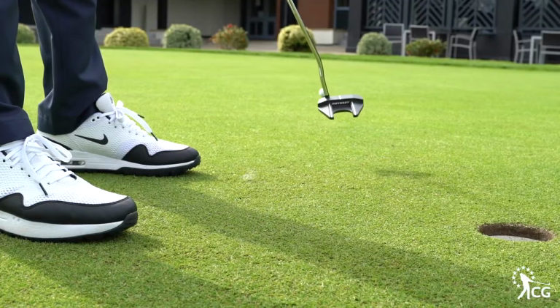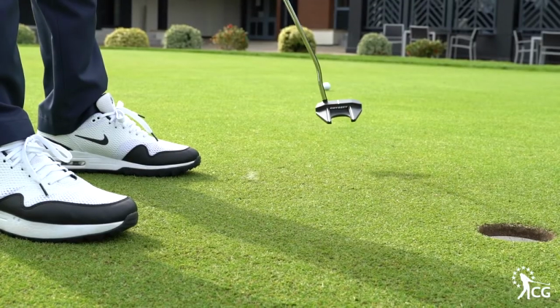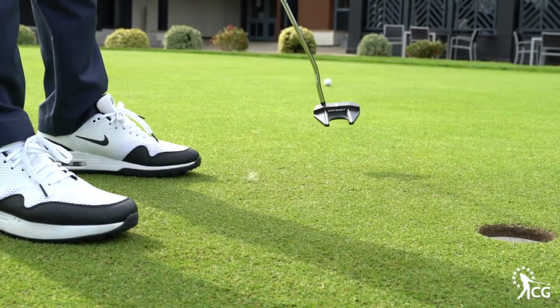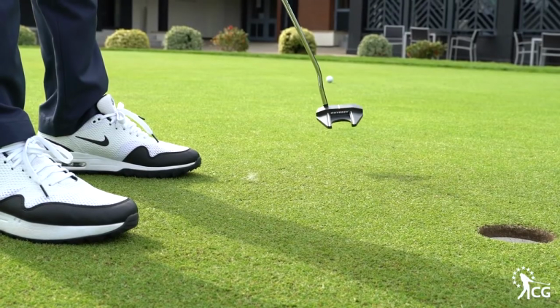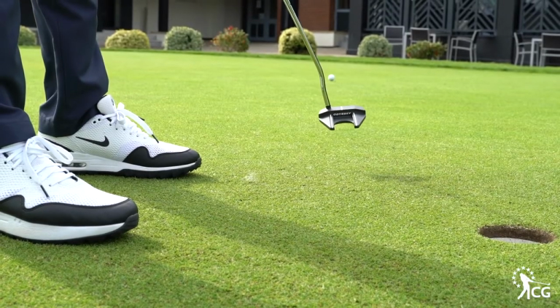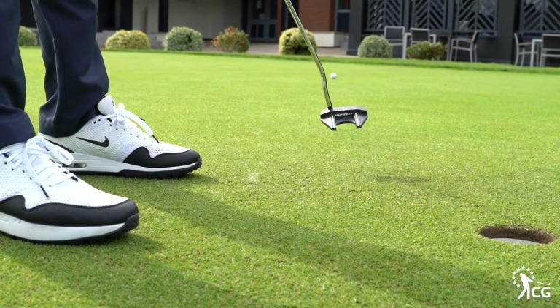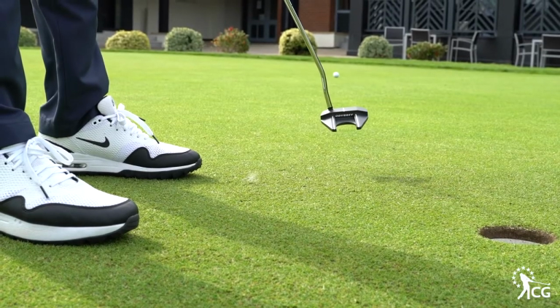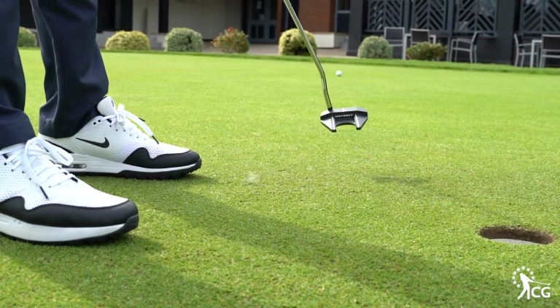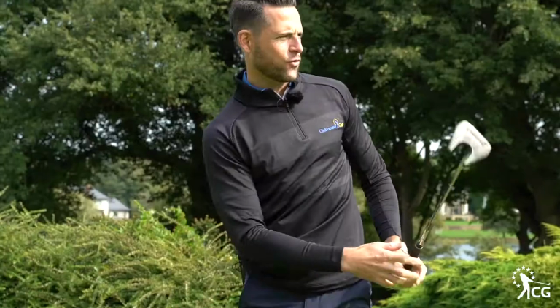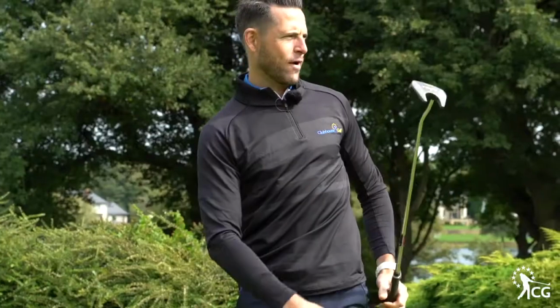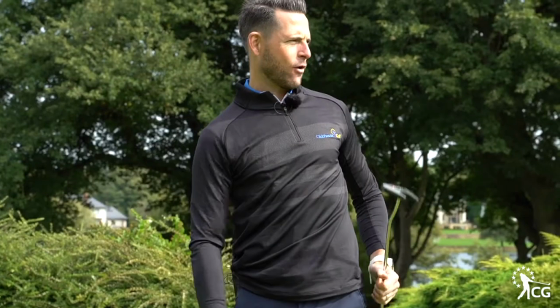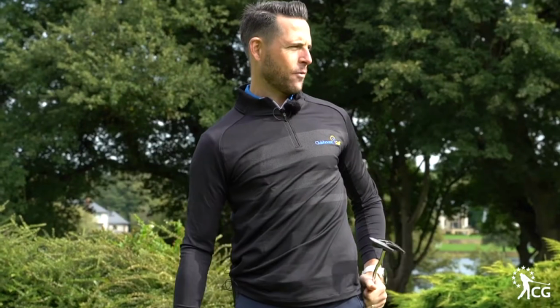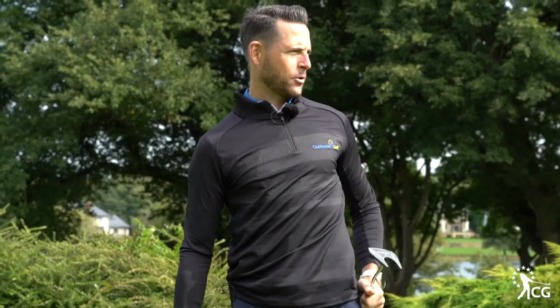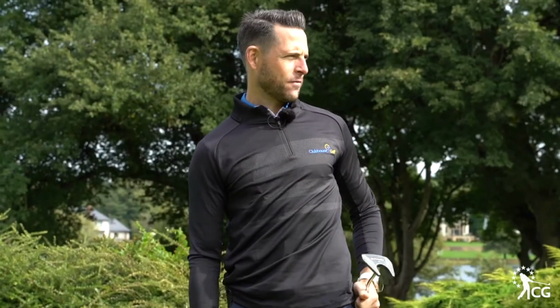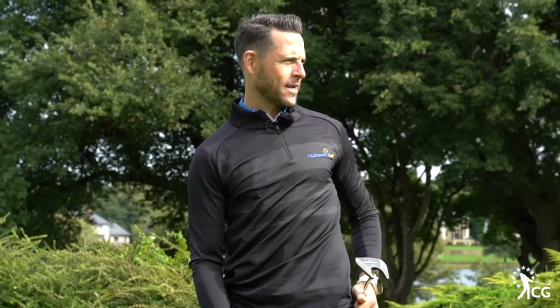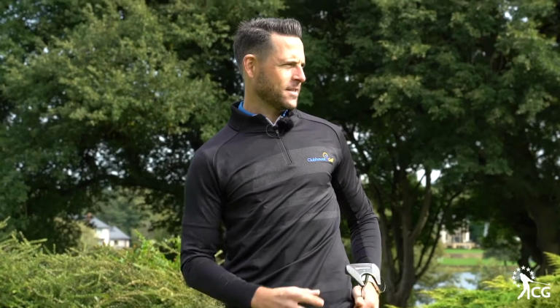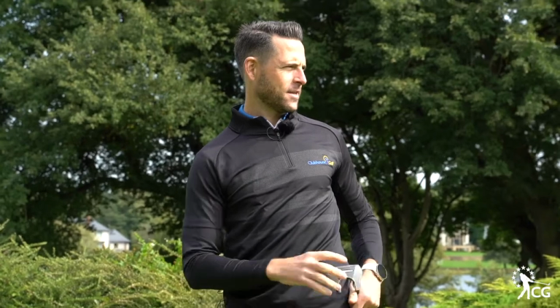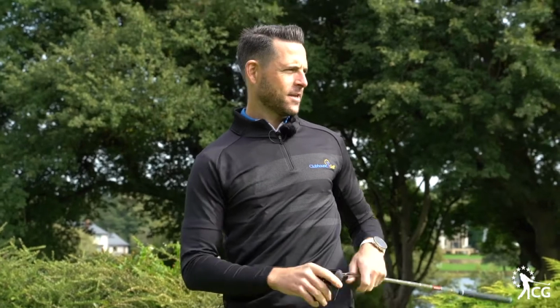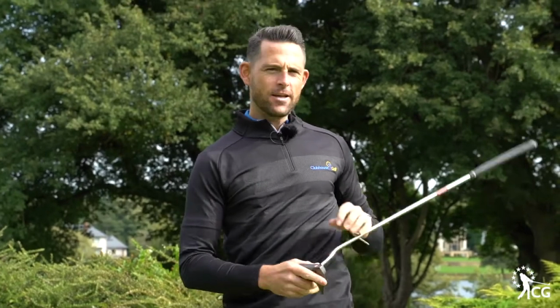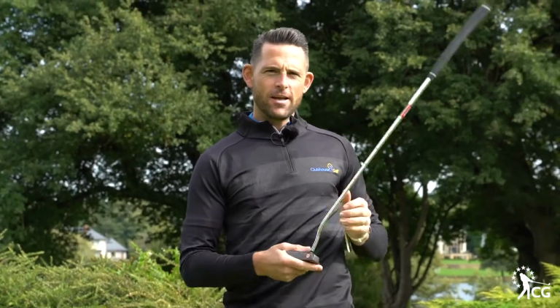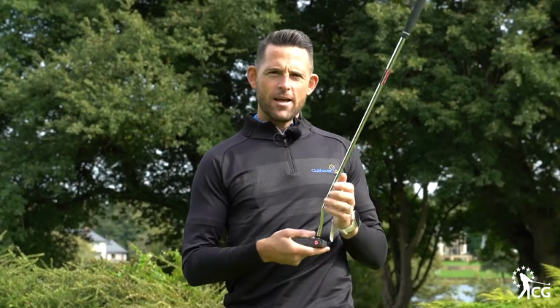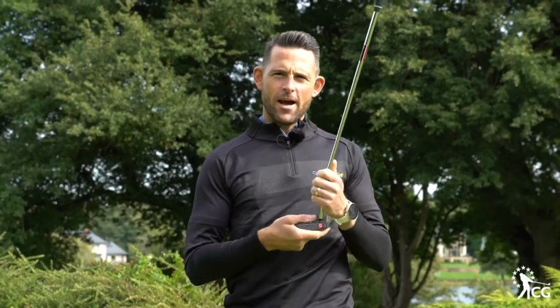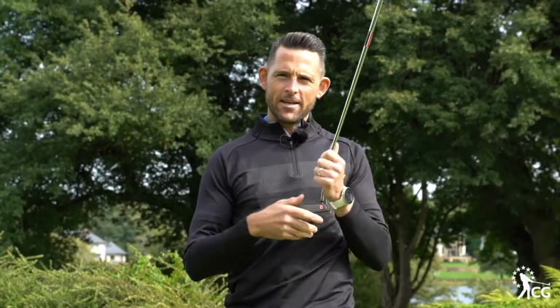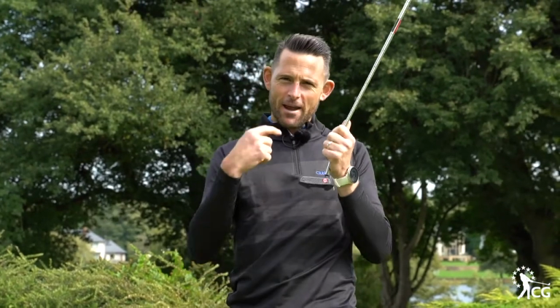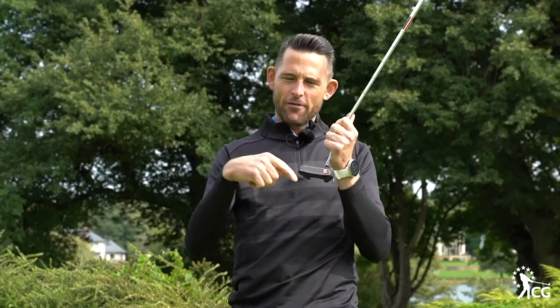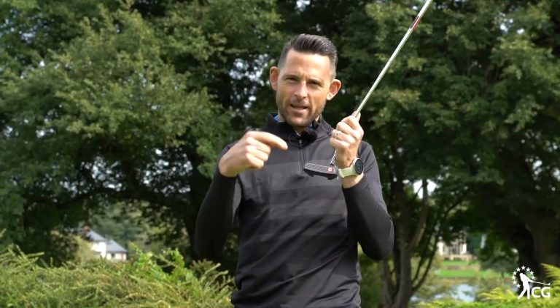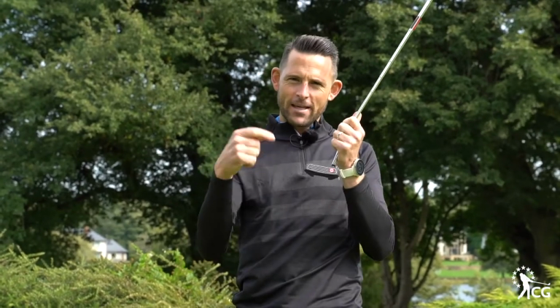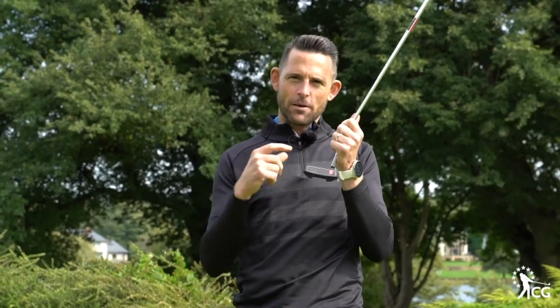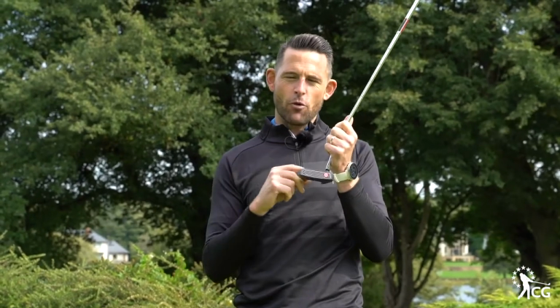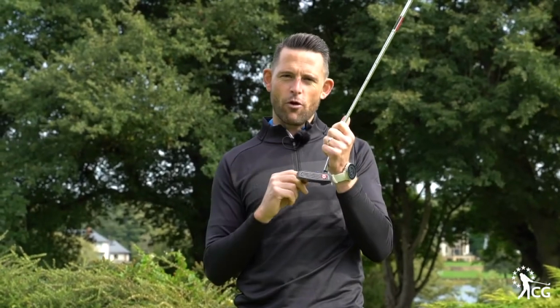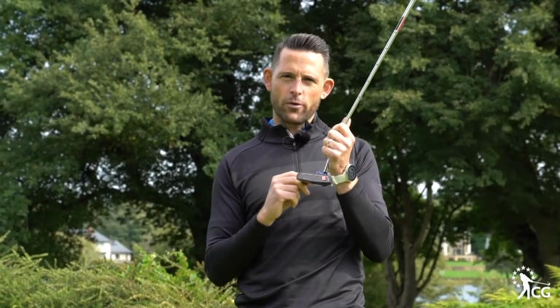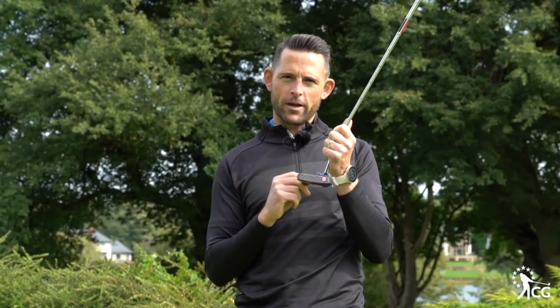And it definitely works. It feels great off the putter face, and it definitely gets that ball rolling quicker.